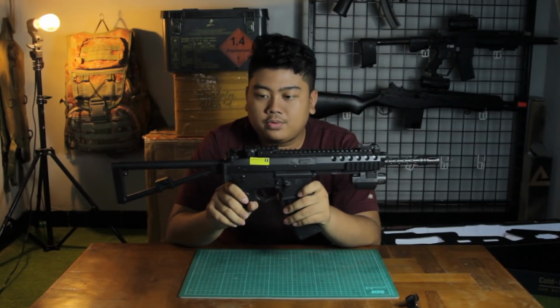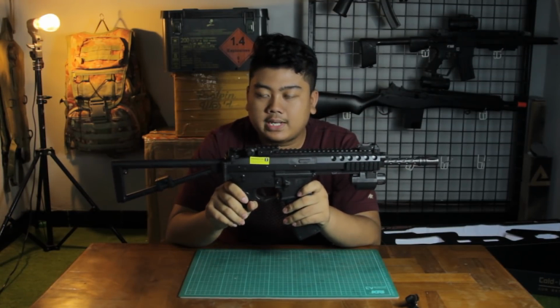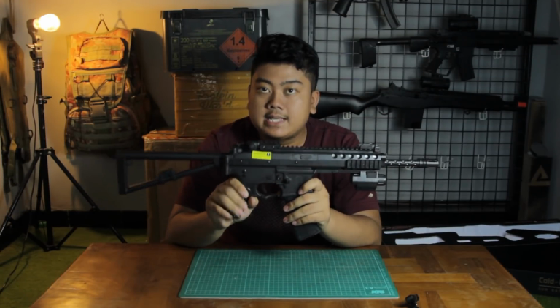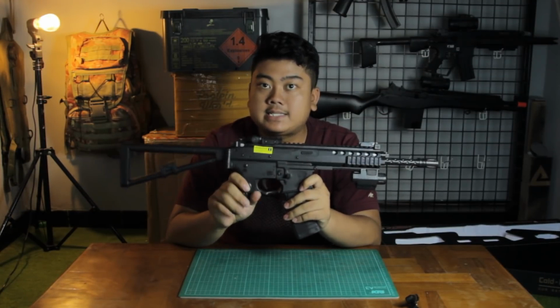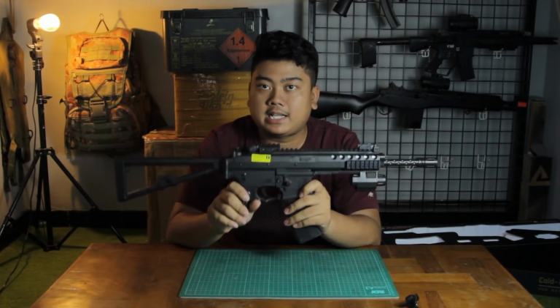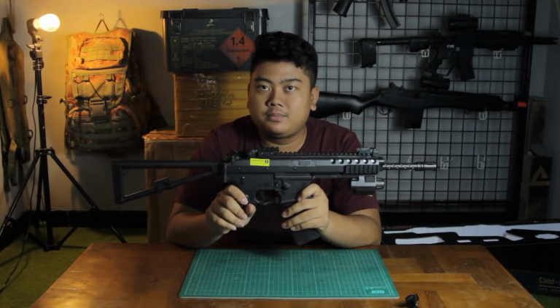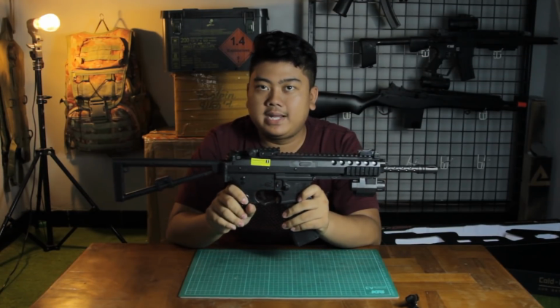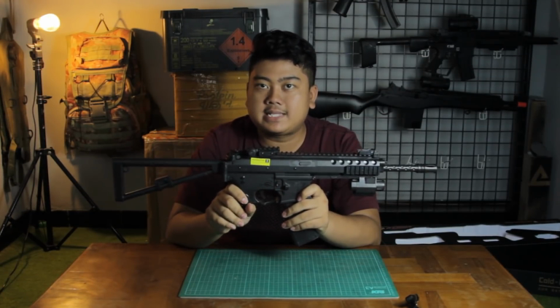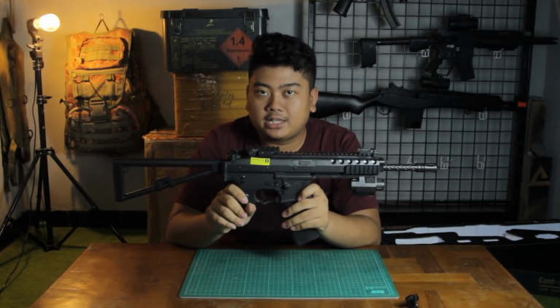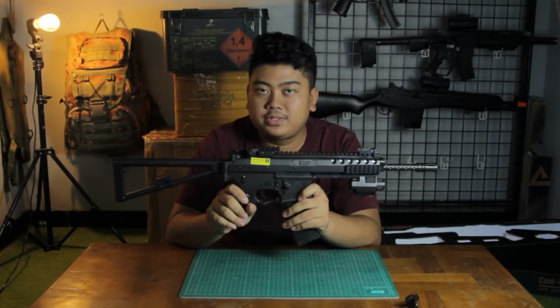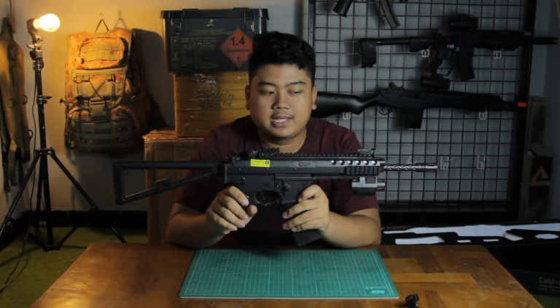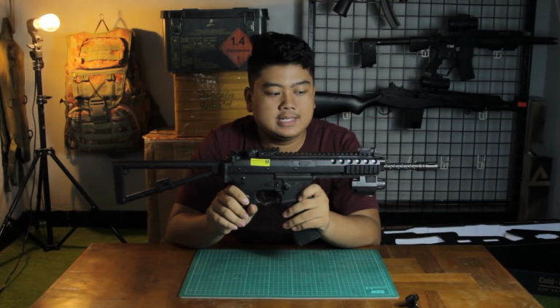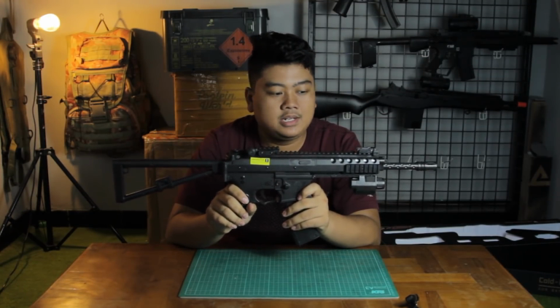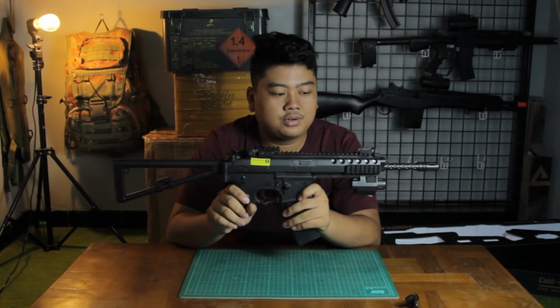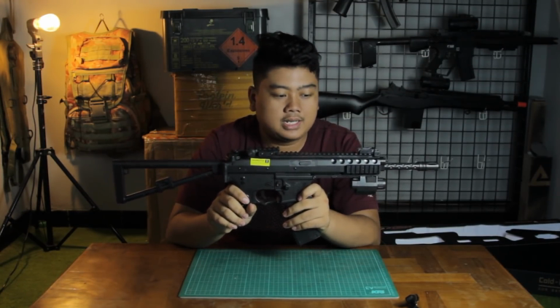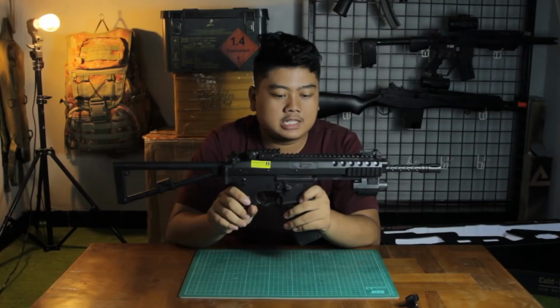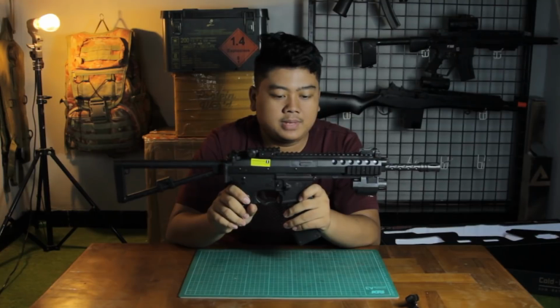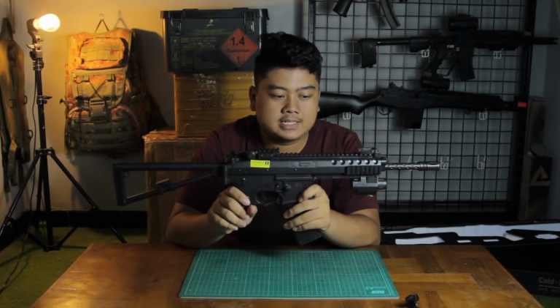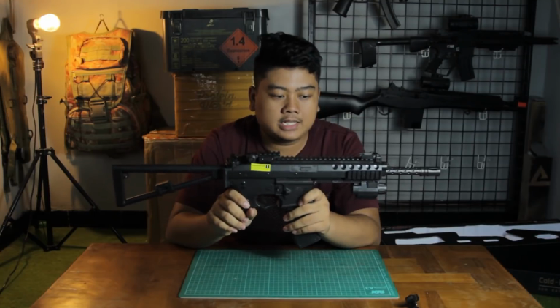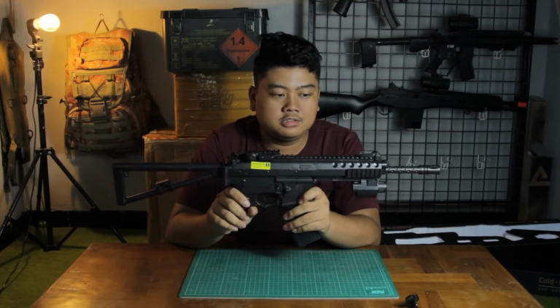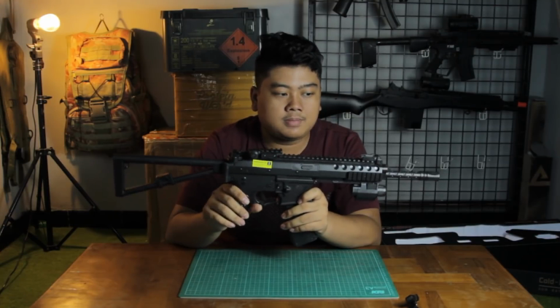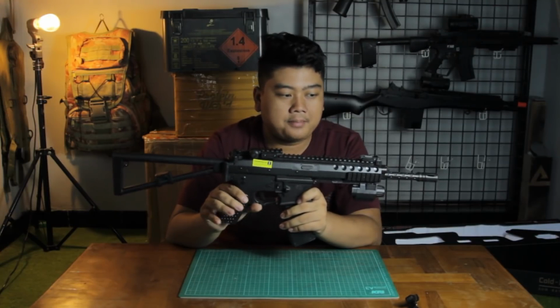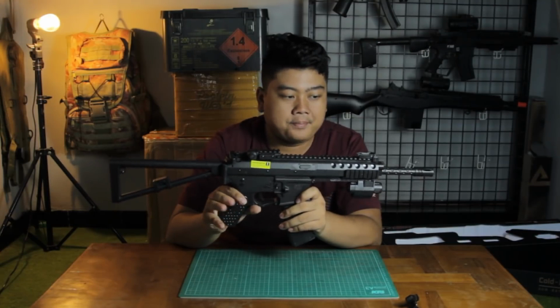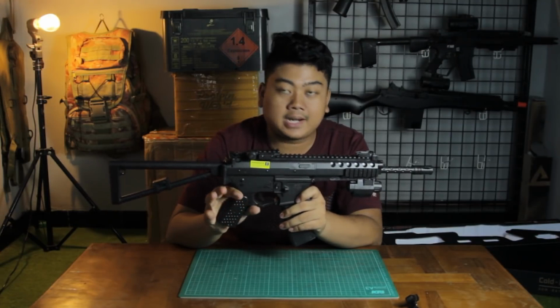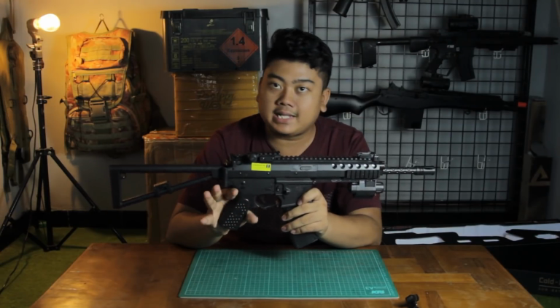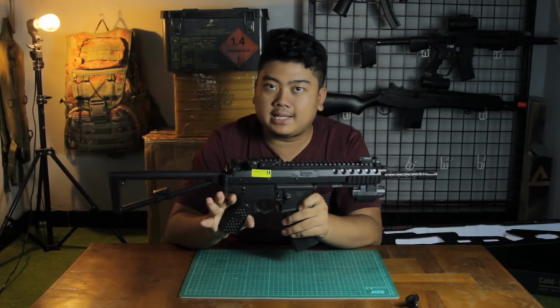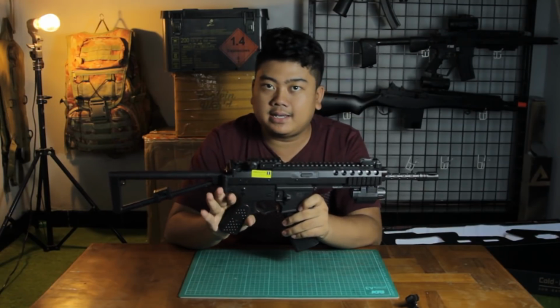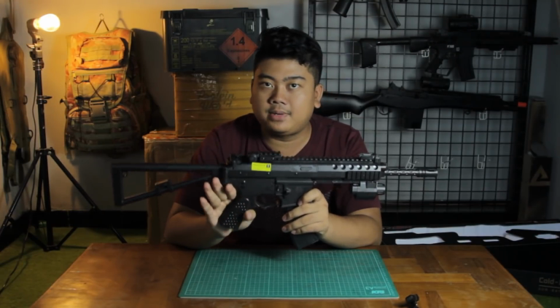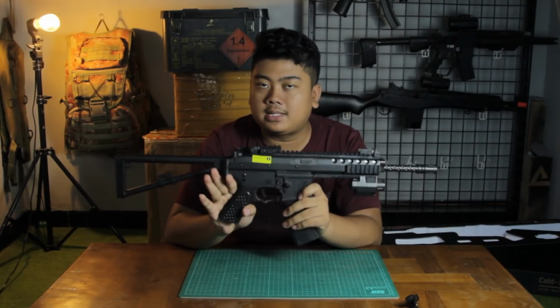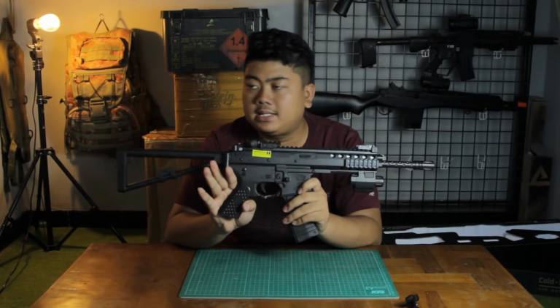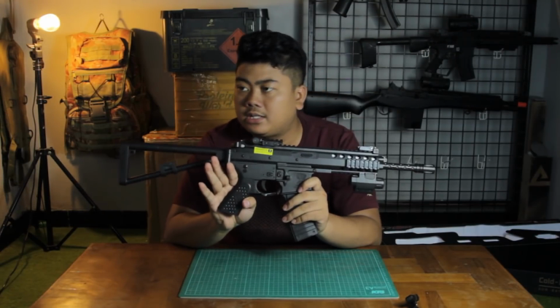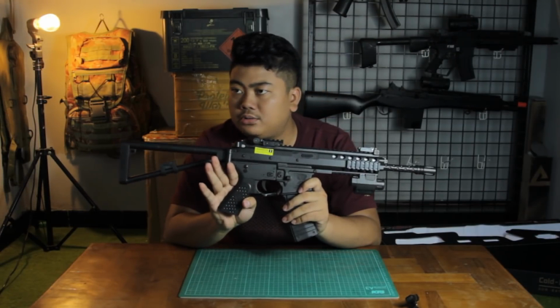This unit is 1:1 scale in size, but the weight is not 1:1 with the real steel.